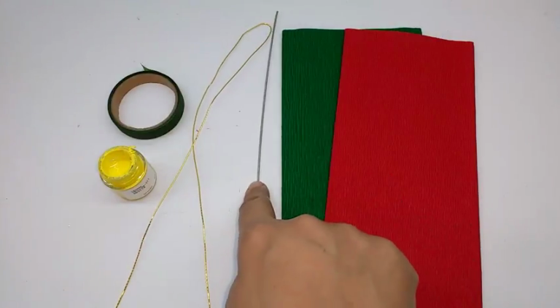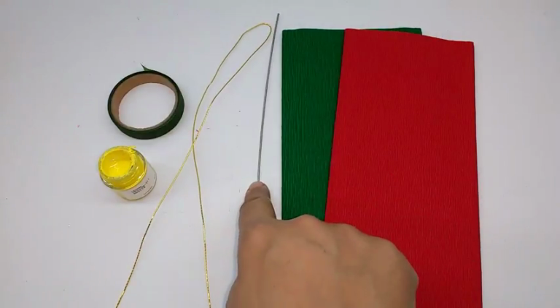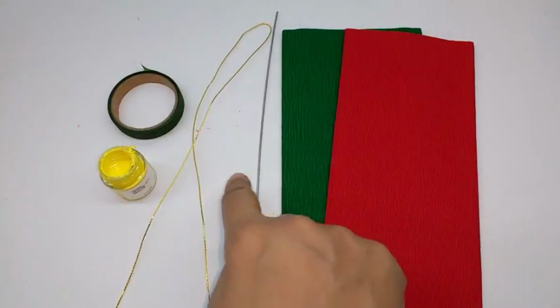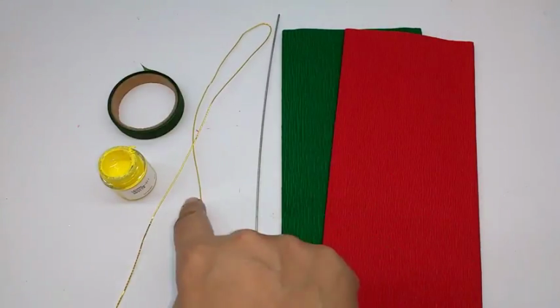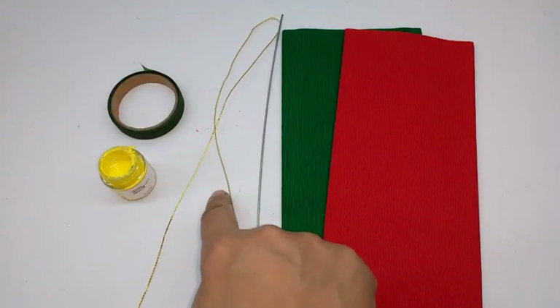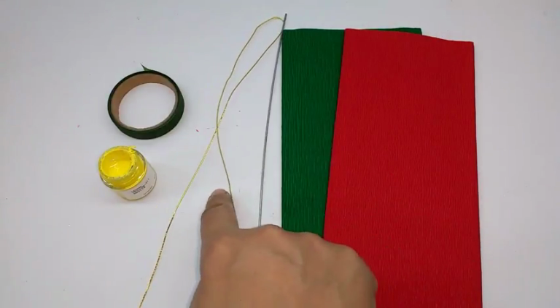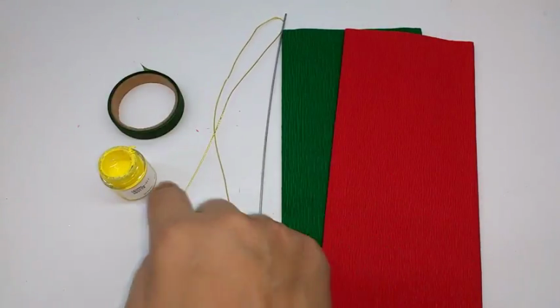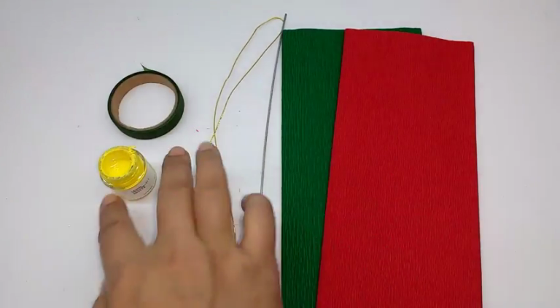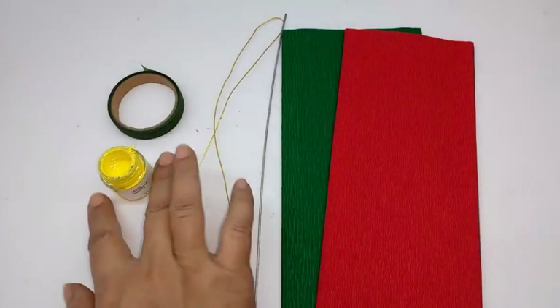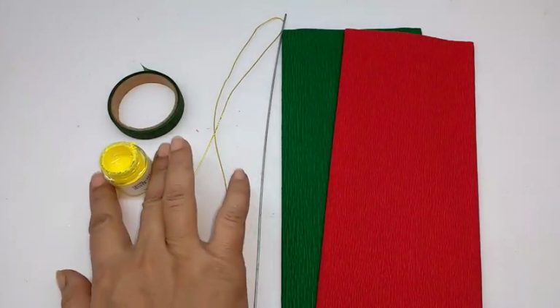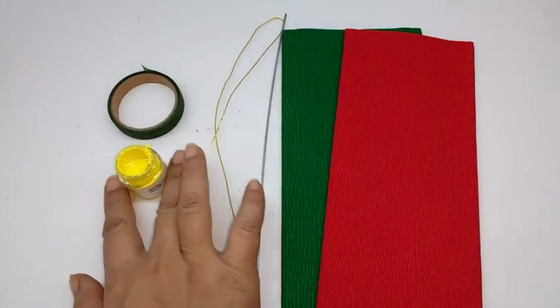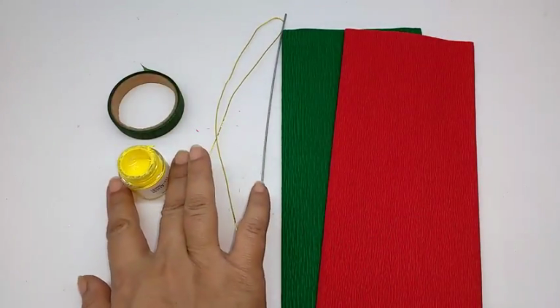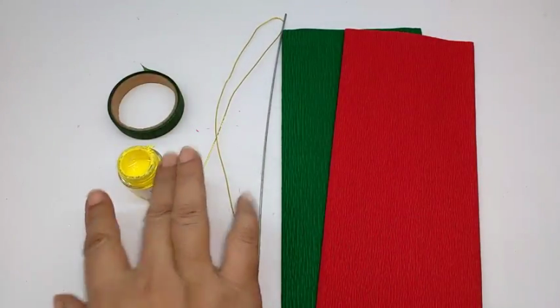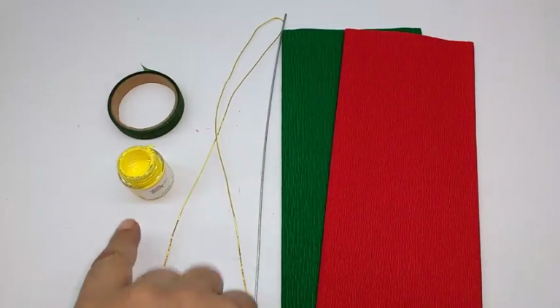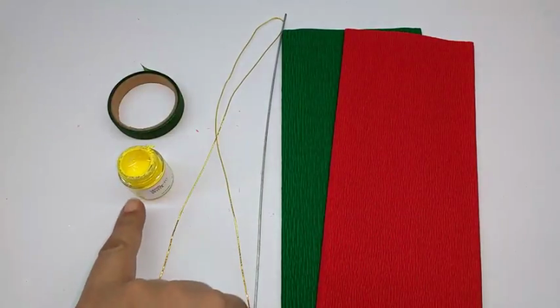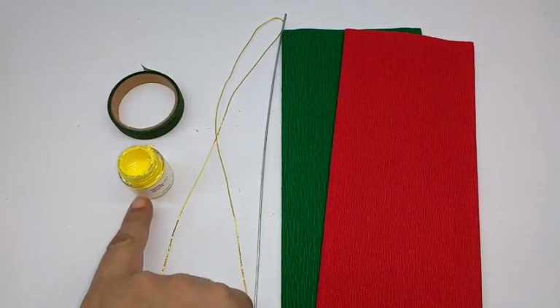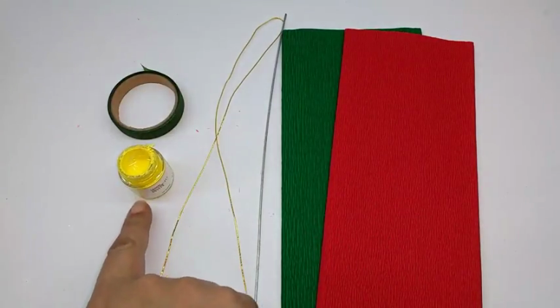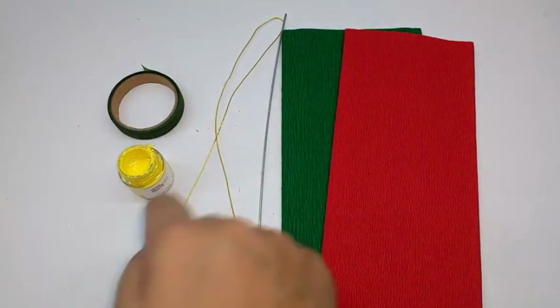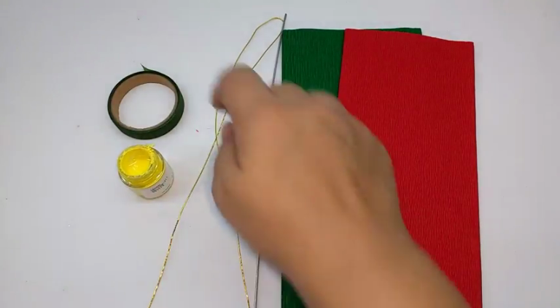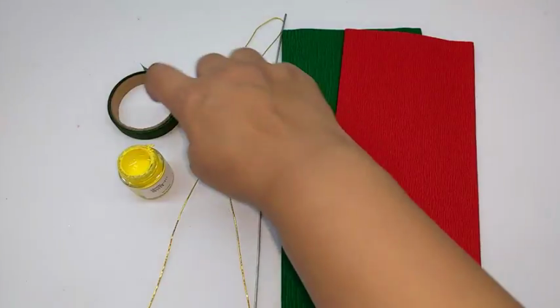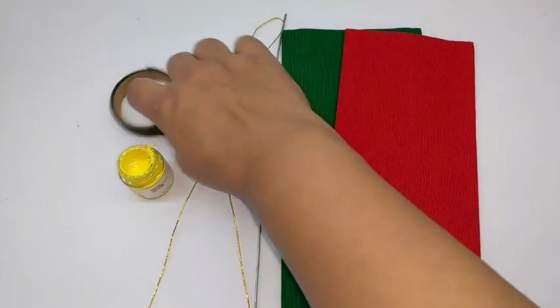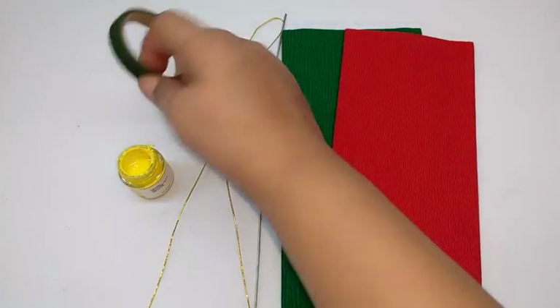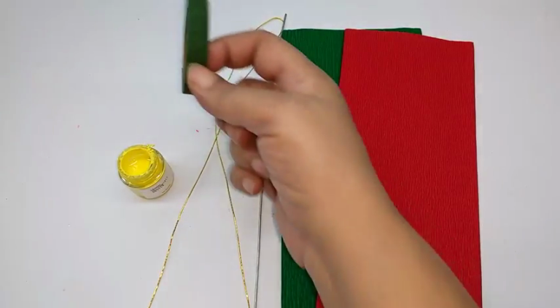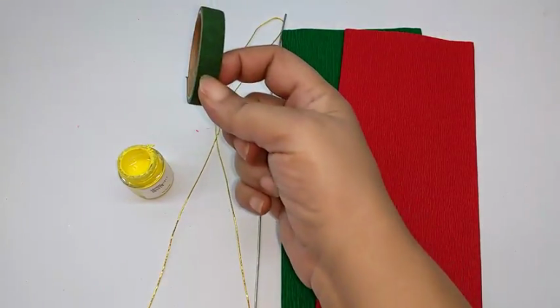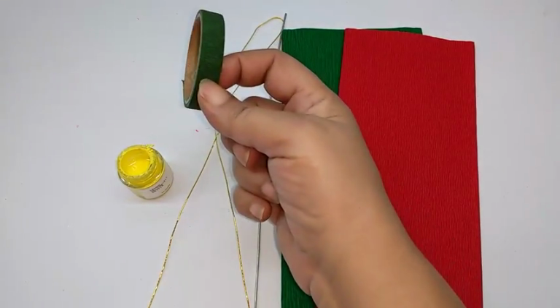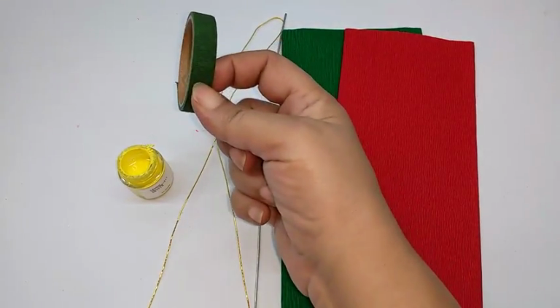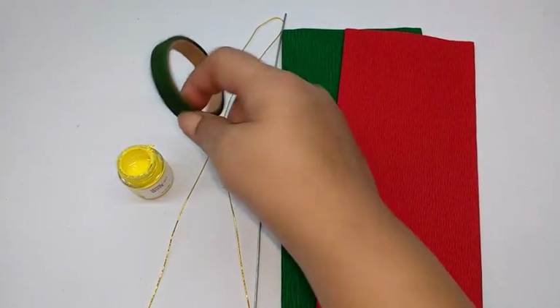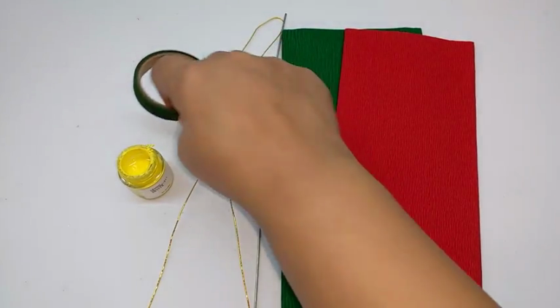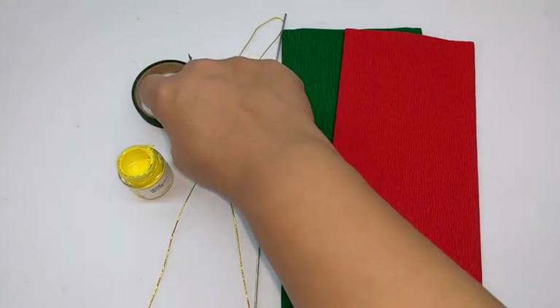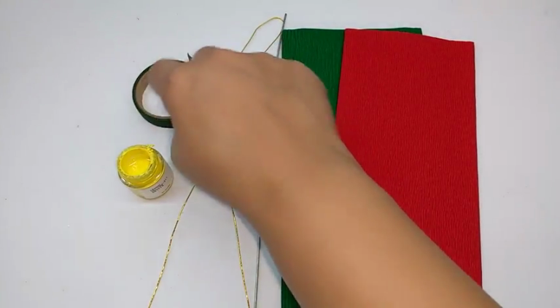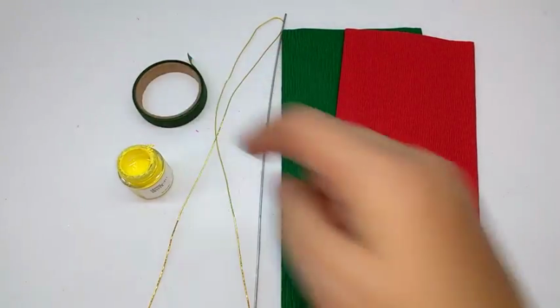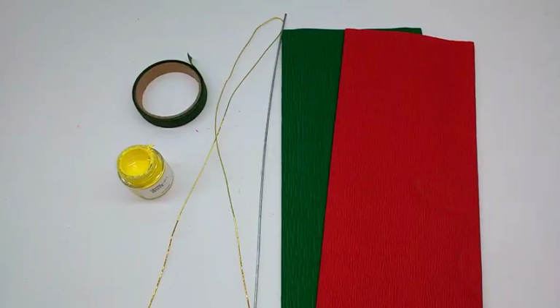You will also need thick wire, thin wire, yellow acrylic paint, and green floral tape.